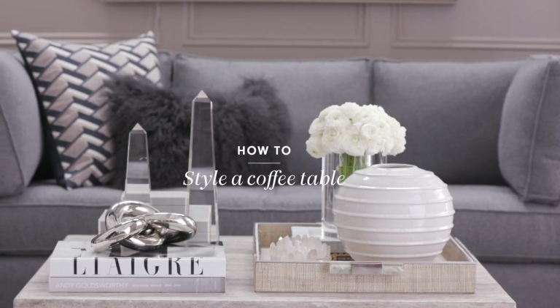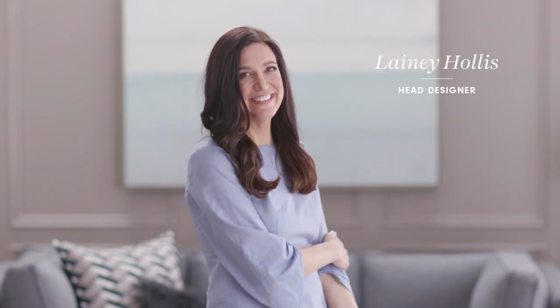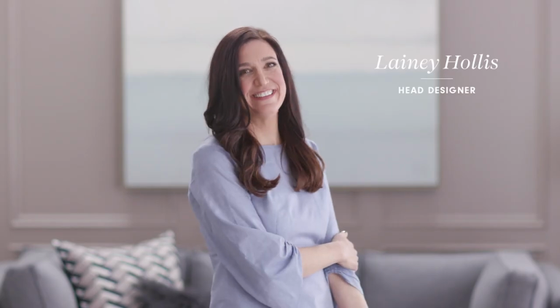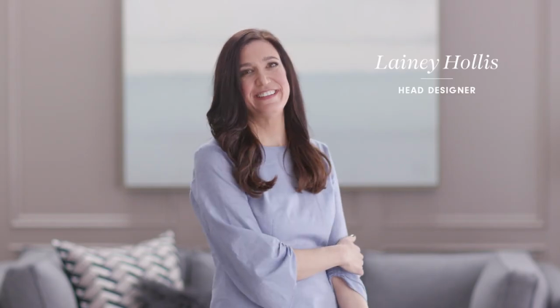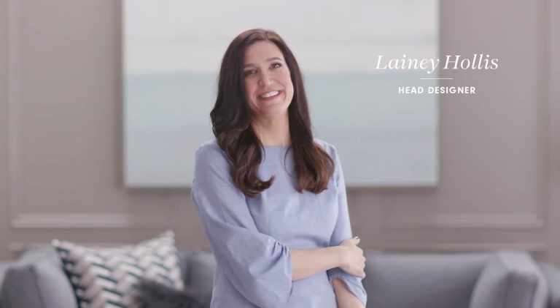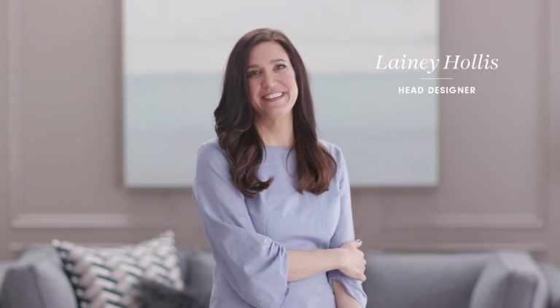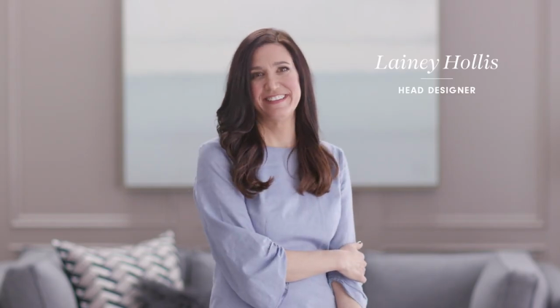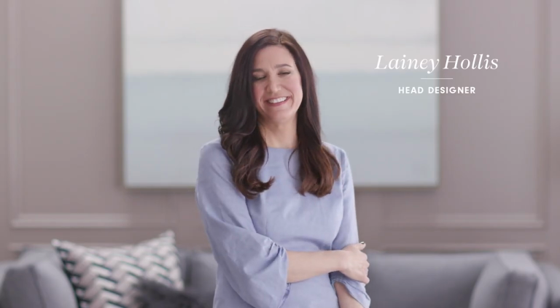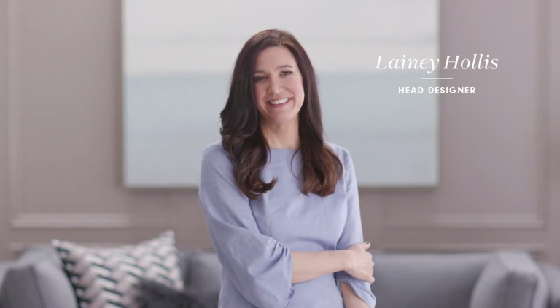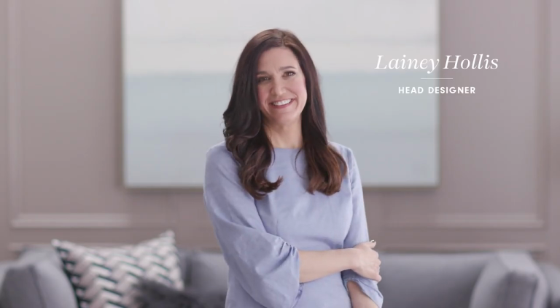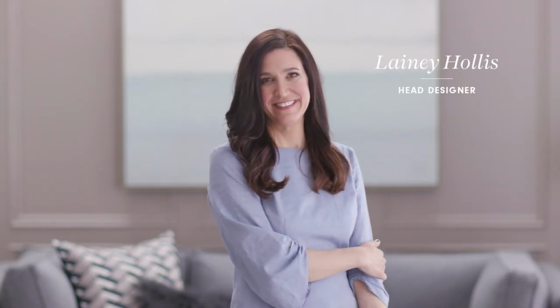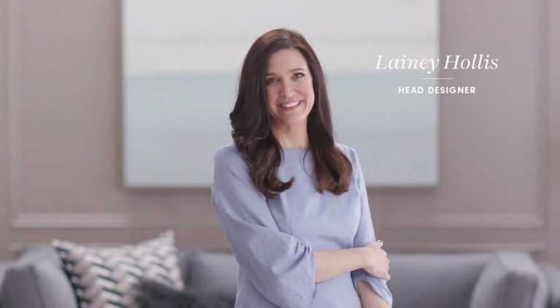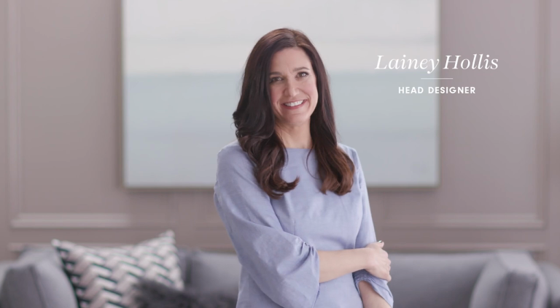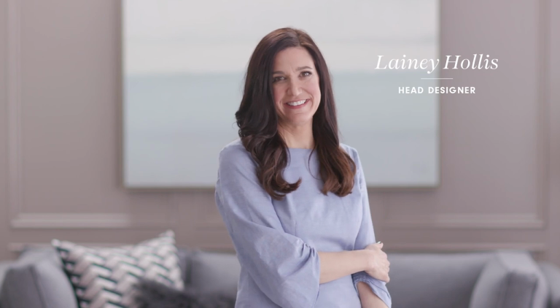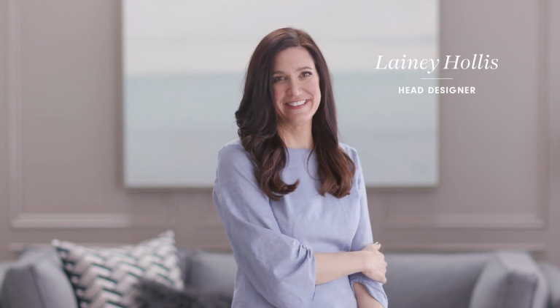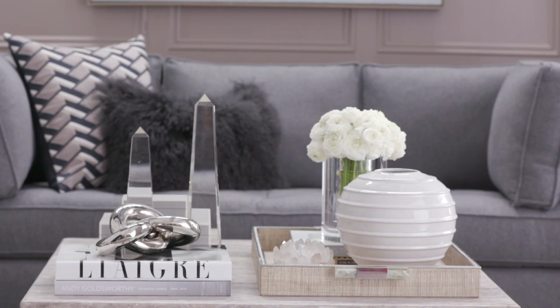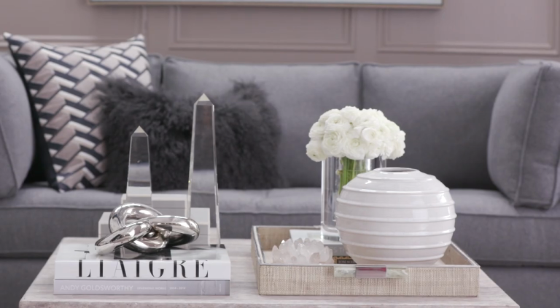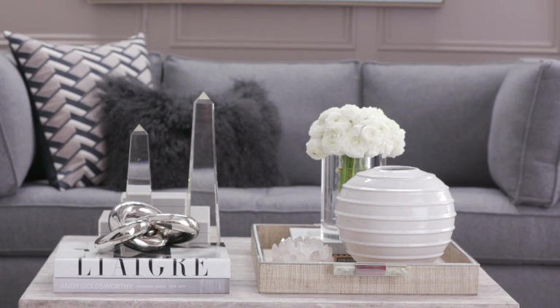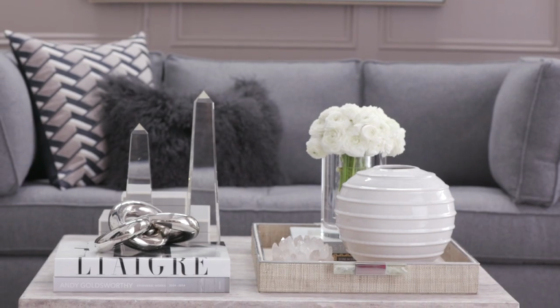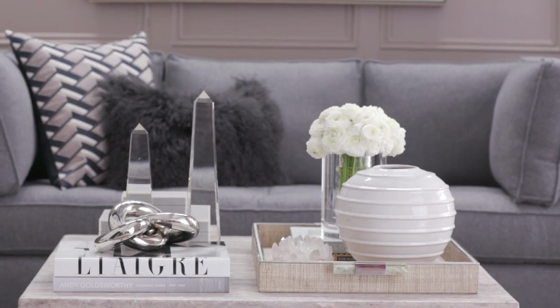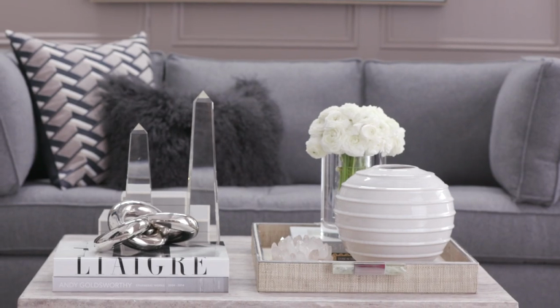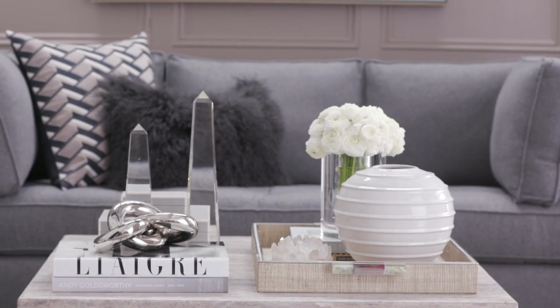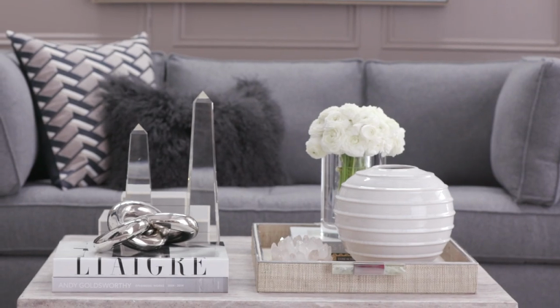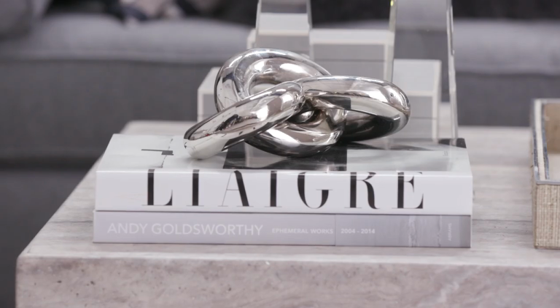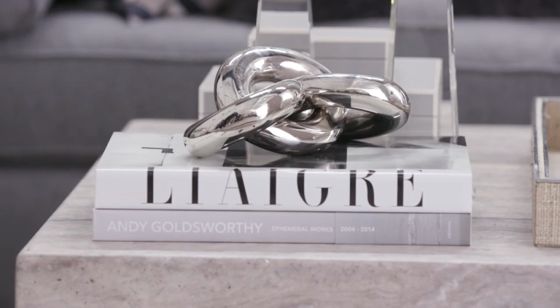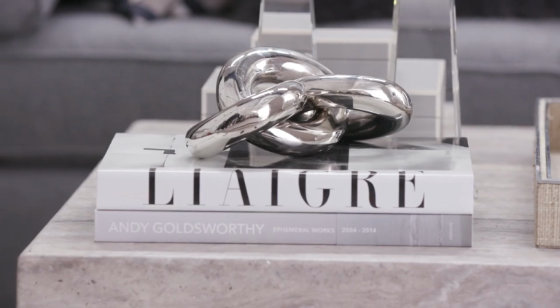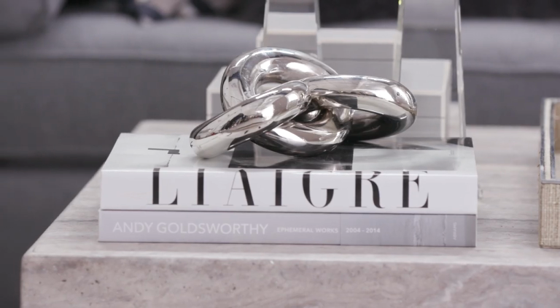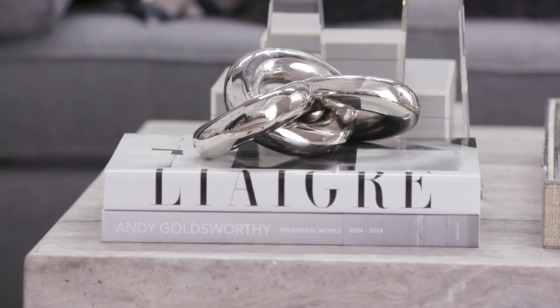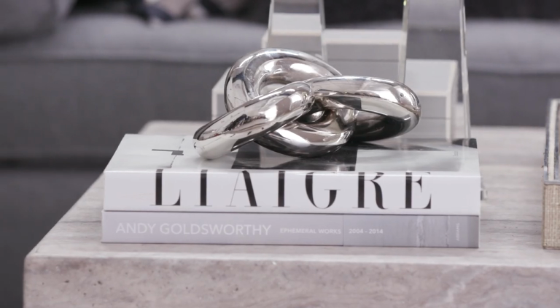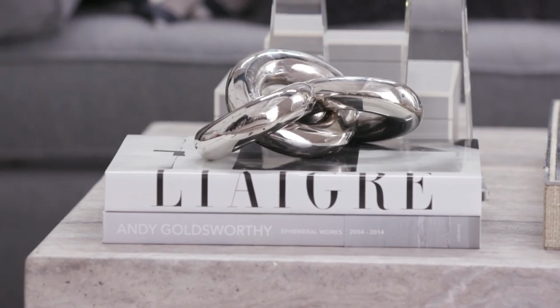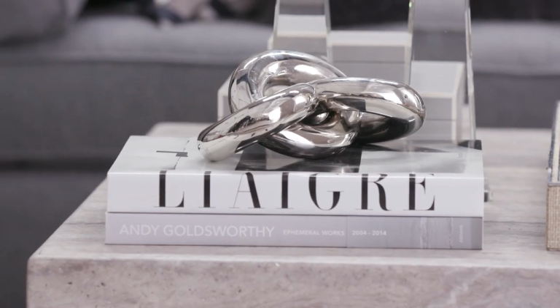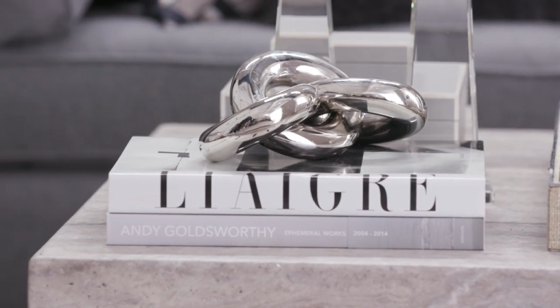I'm Lenny Hollis, head designer at Williams-Sonoma Home. Today I'm going to share some tips and tricks on how to style your coffee table.